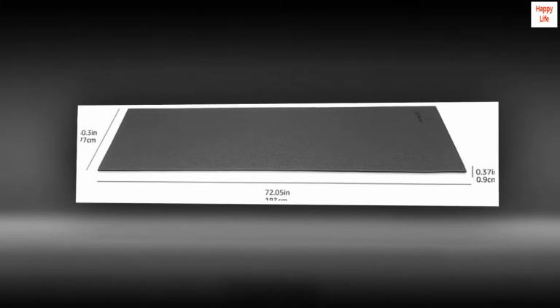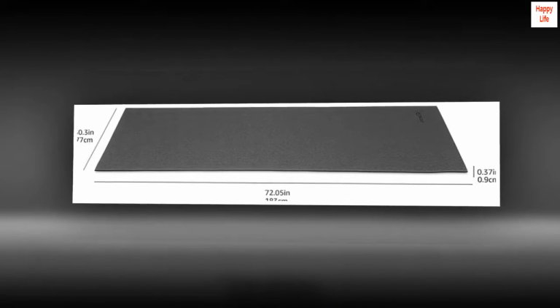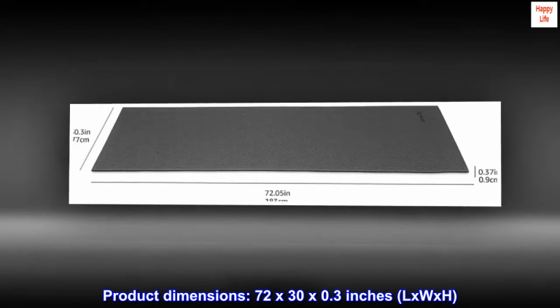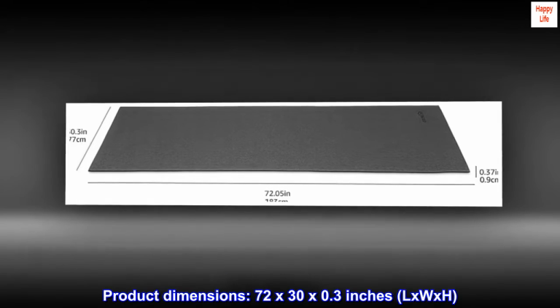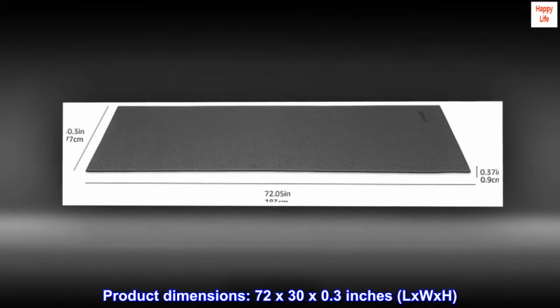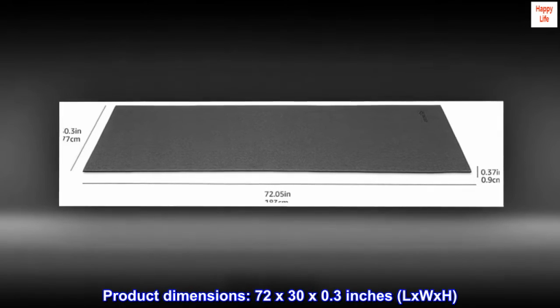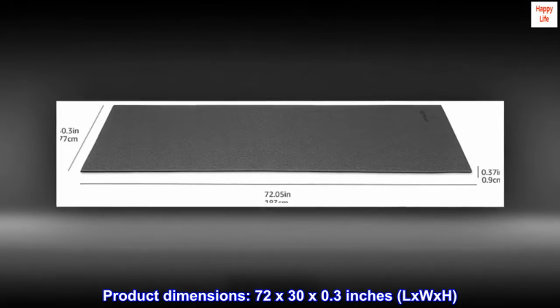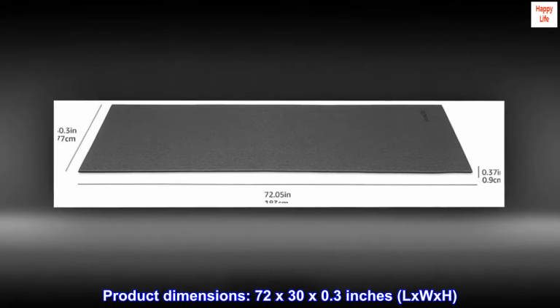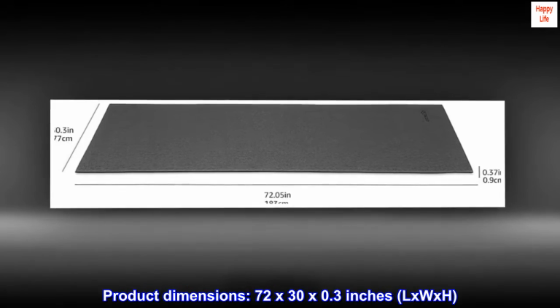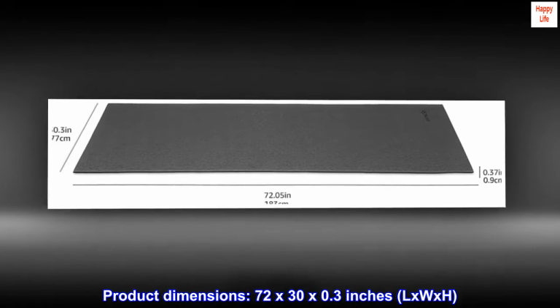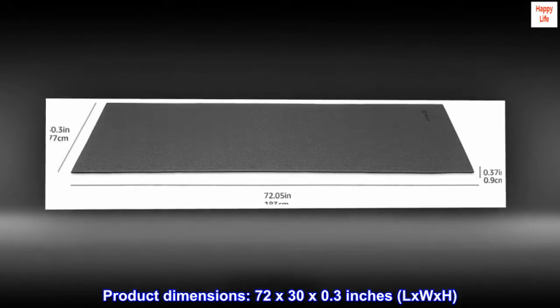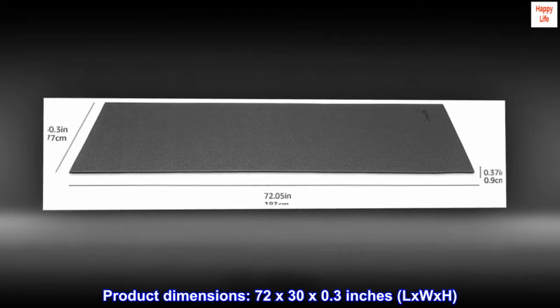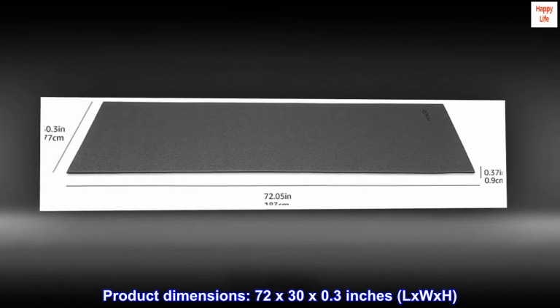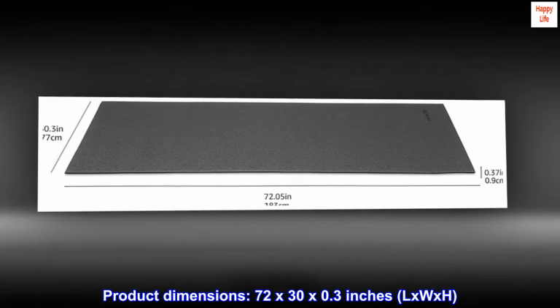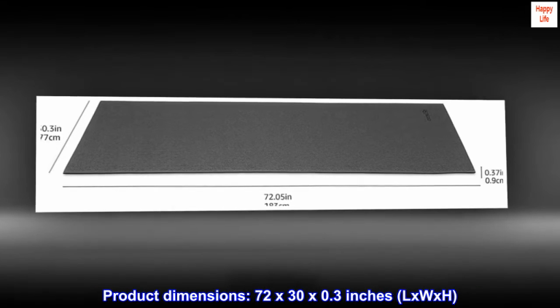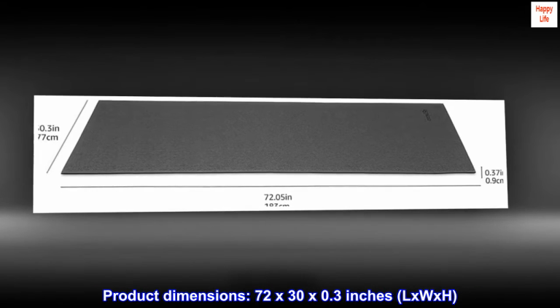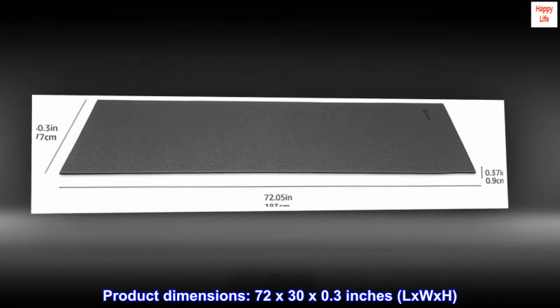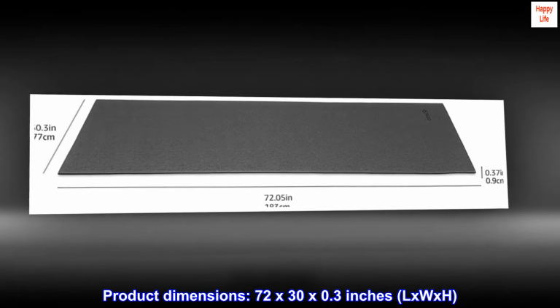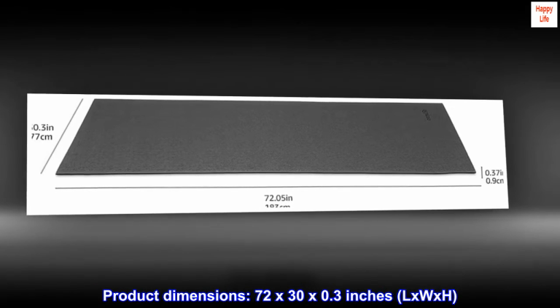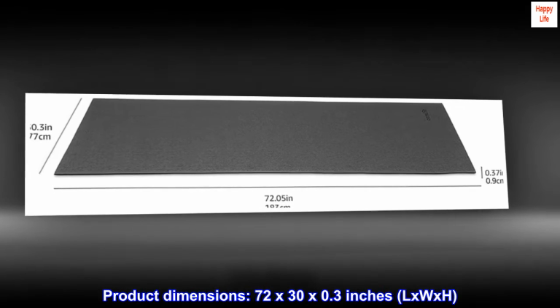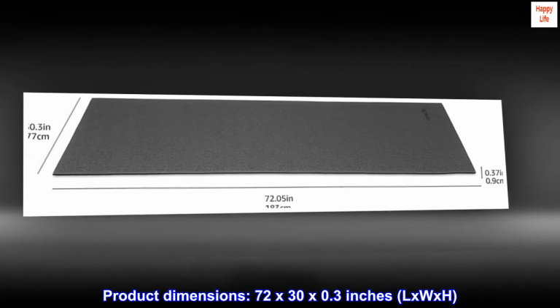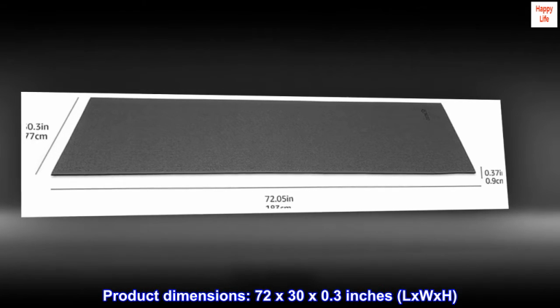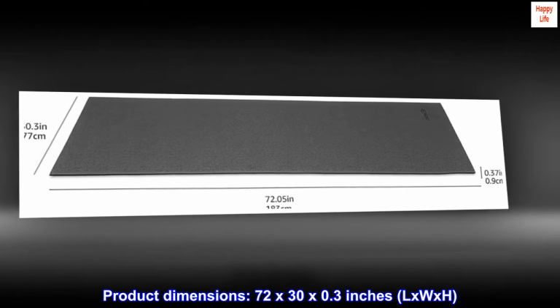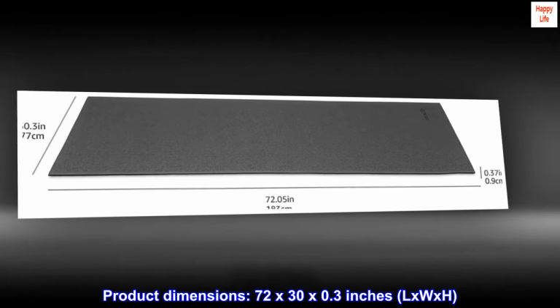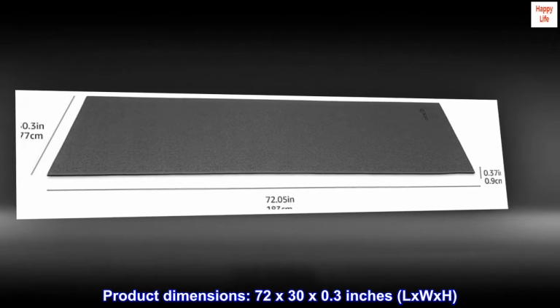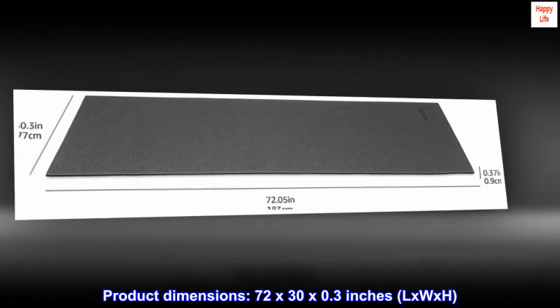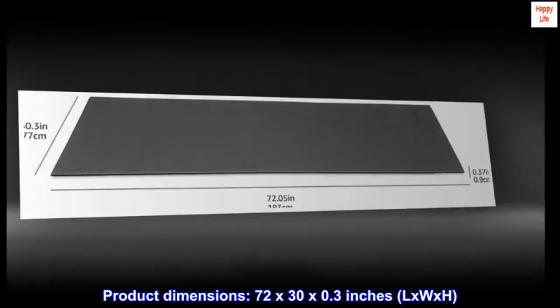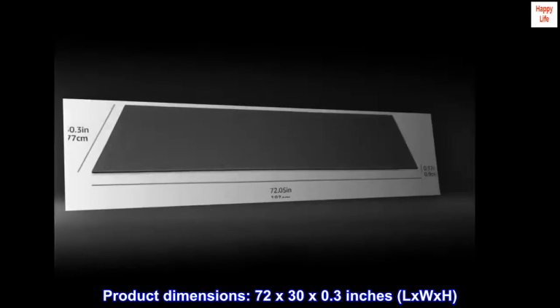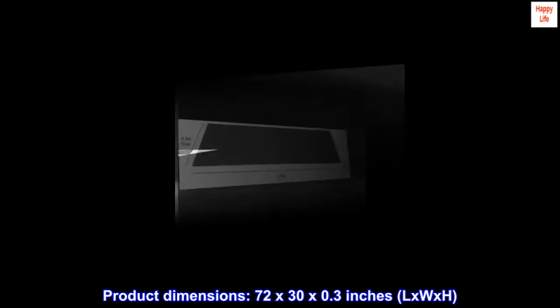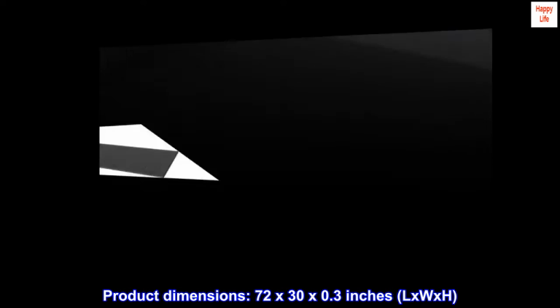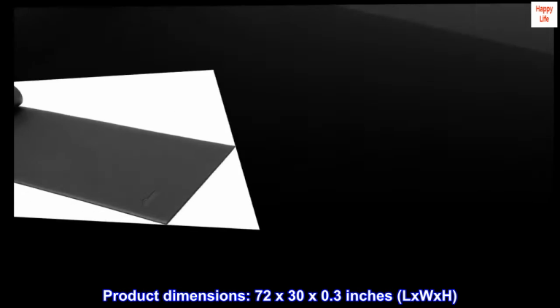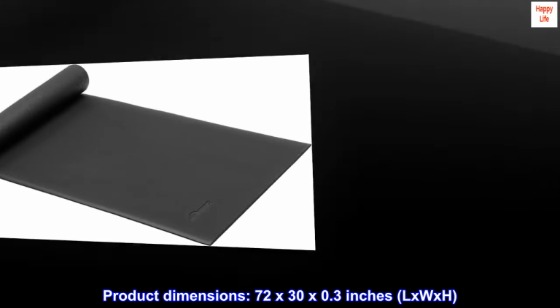Product dimensions: 72 x 30 x 0.3 inches (L x W x H).